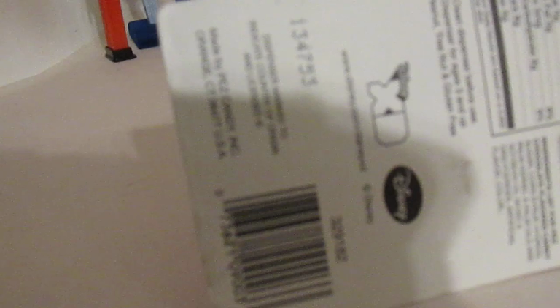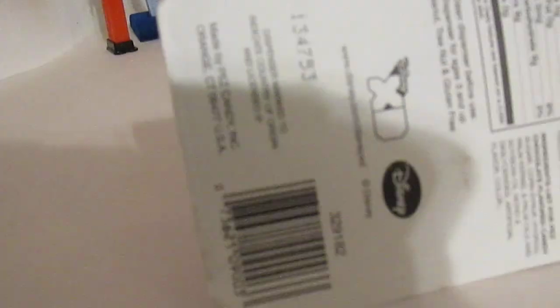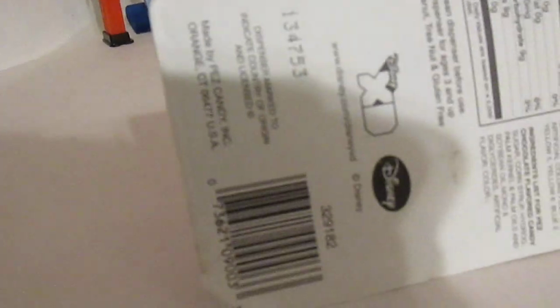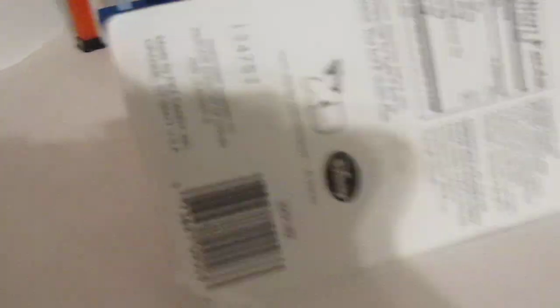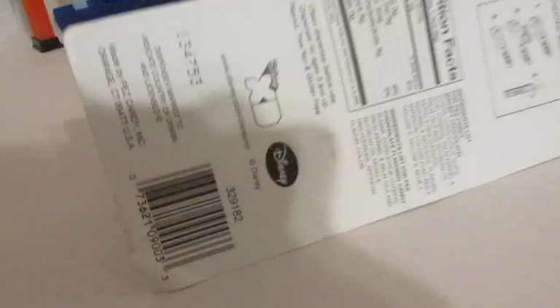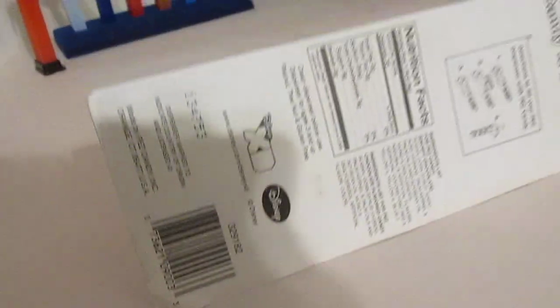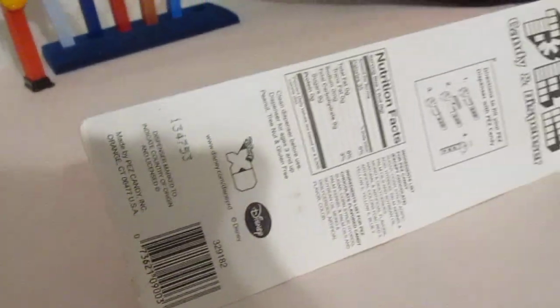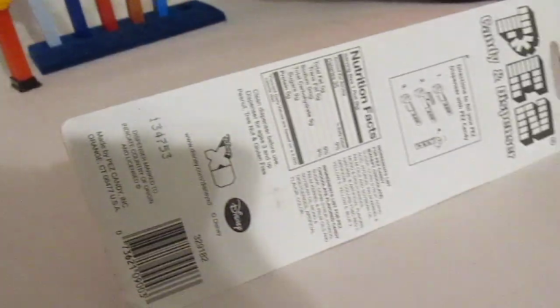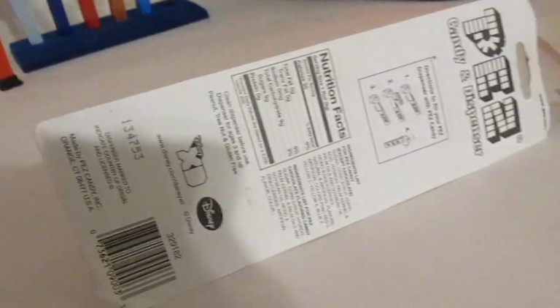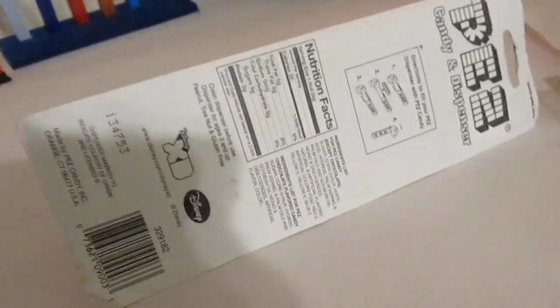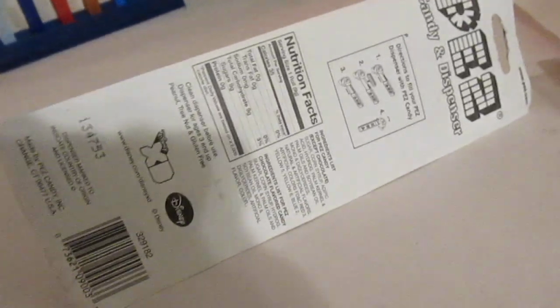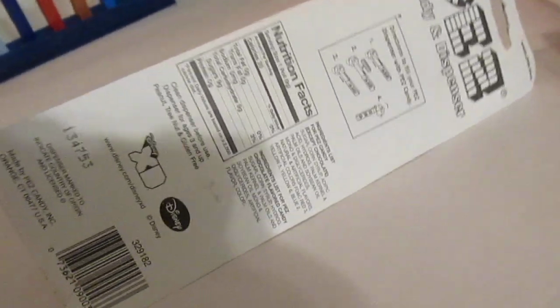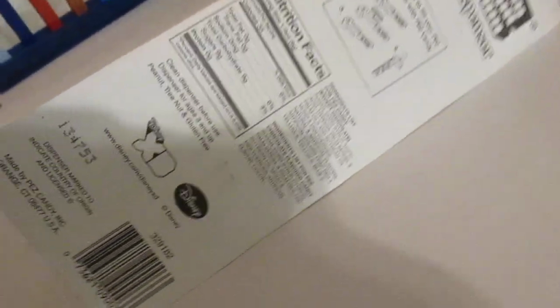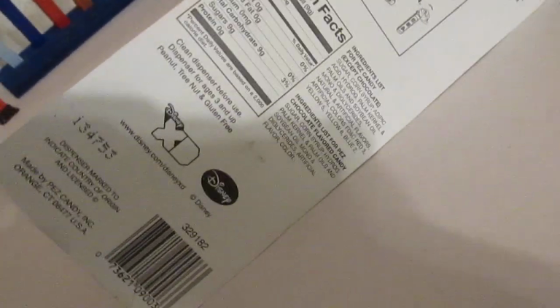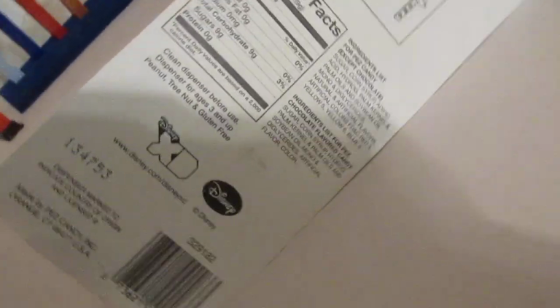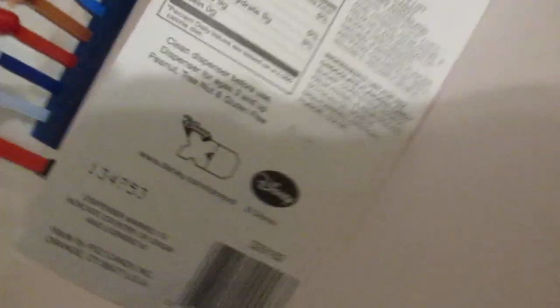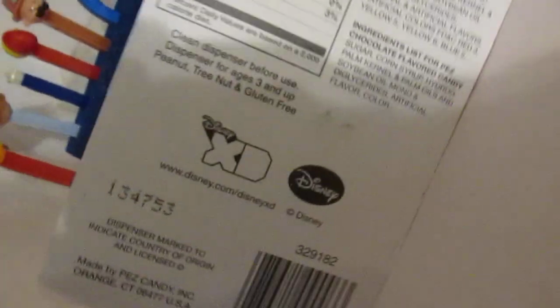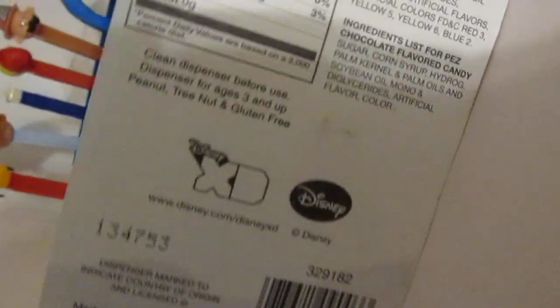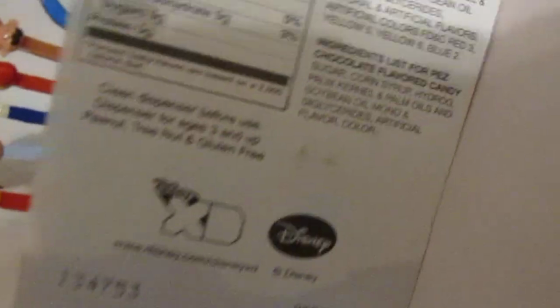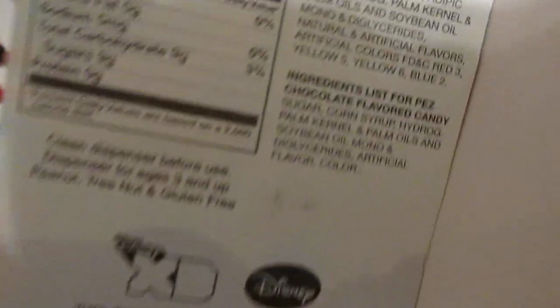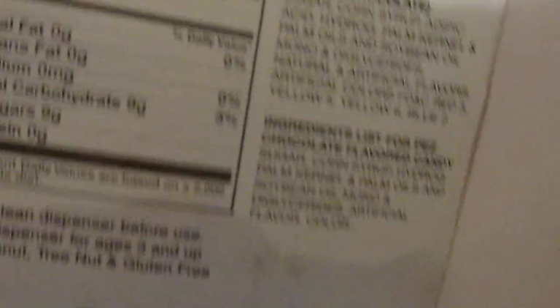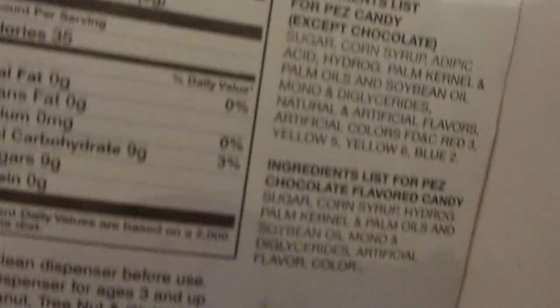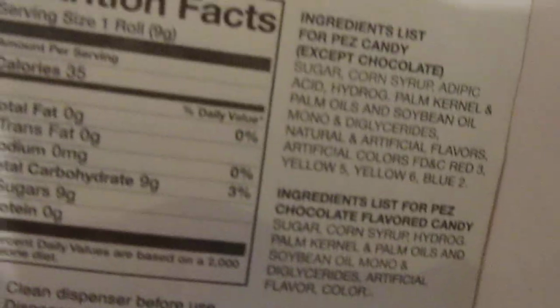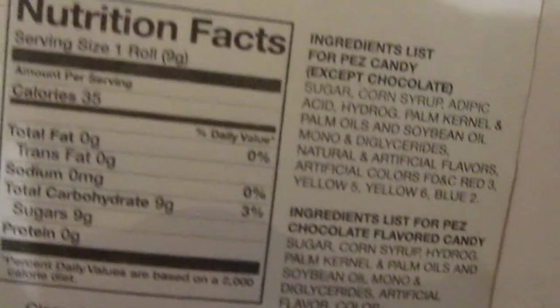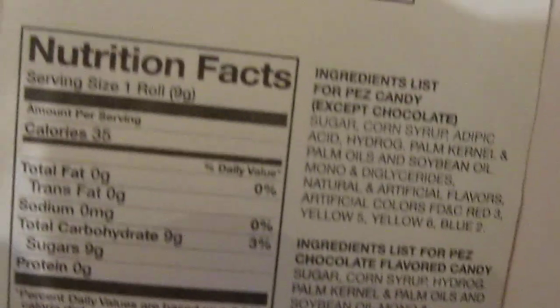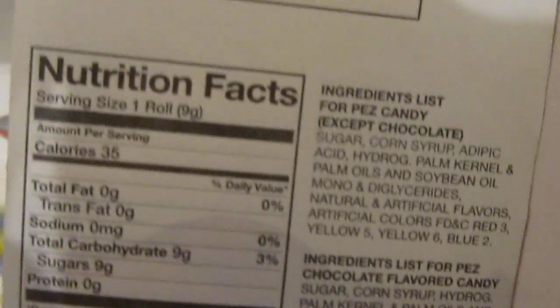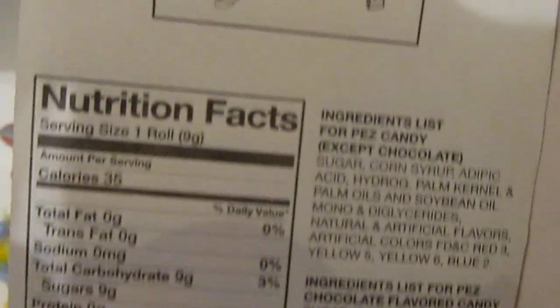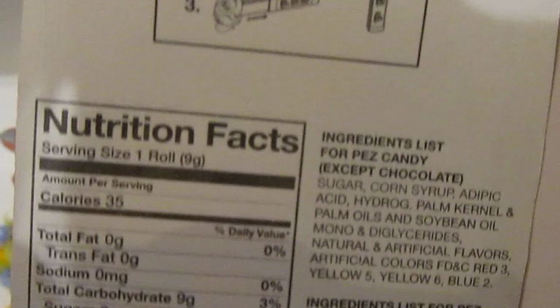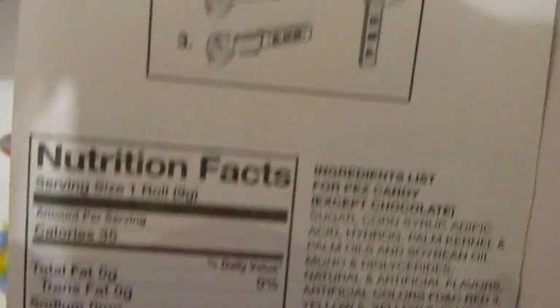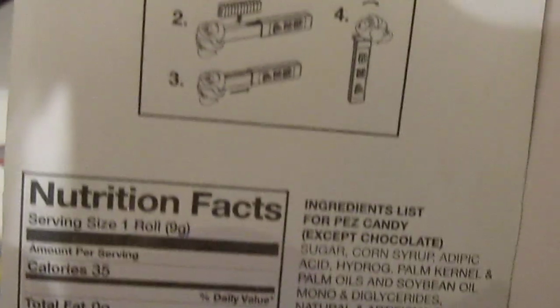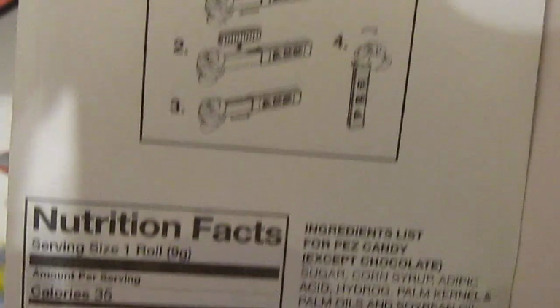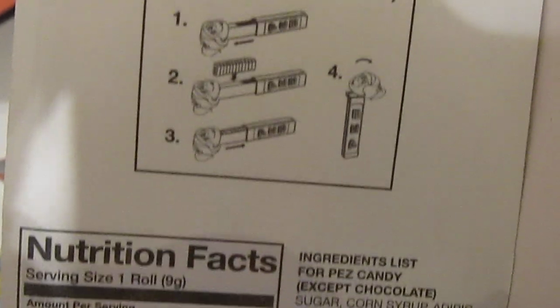What's really going on, Pez Collecting fans? Josh the Pez Guy here on the Pezbook channel.